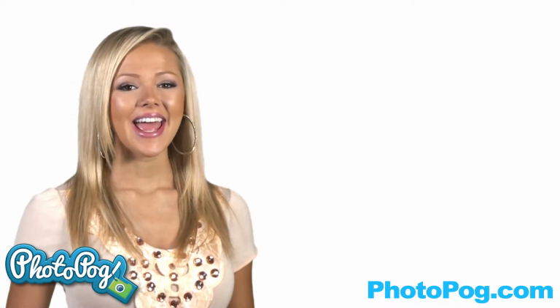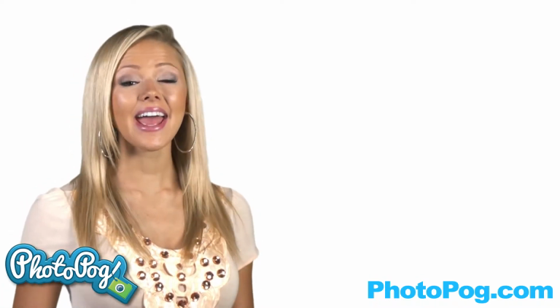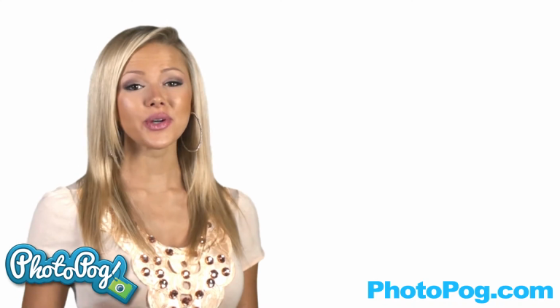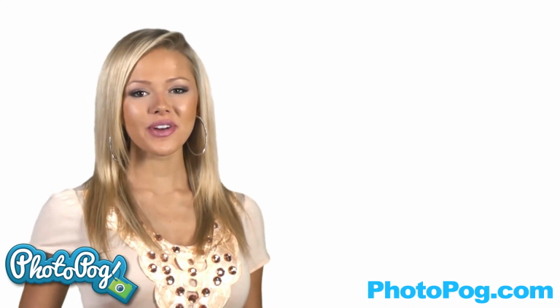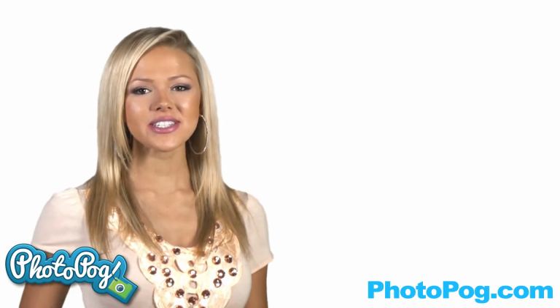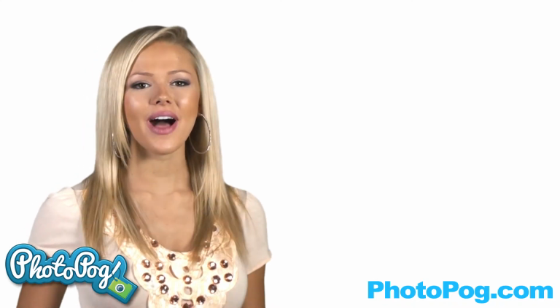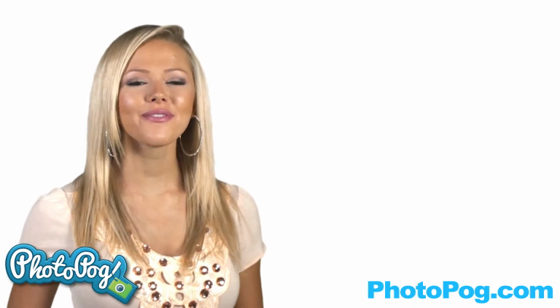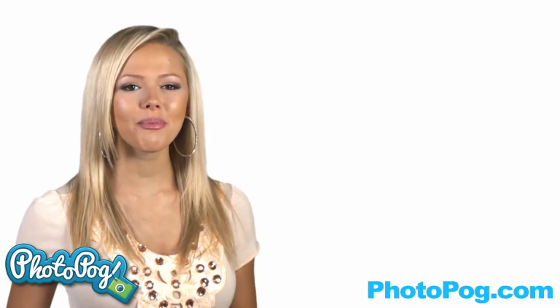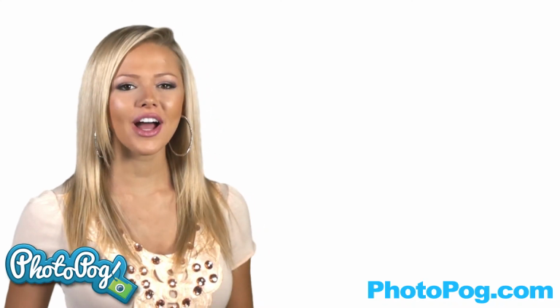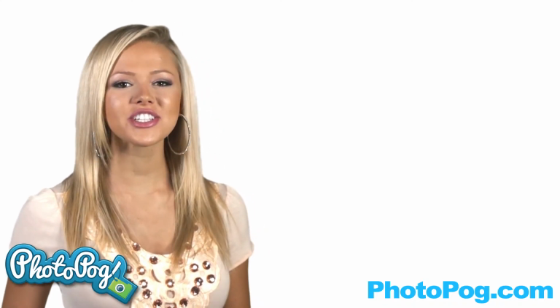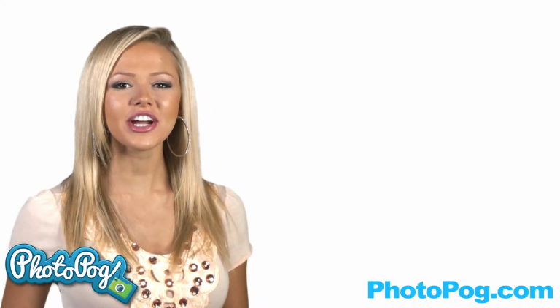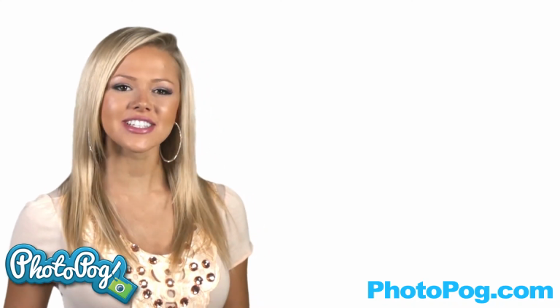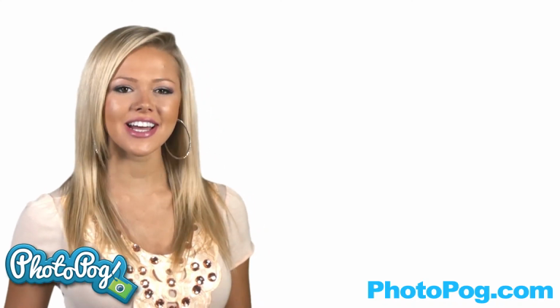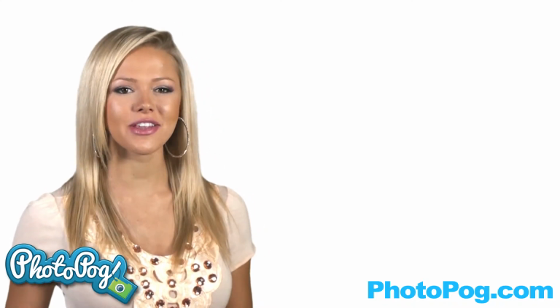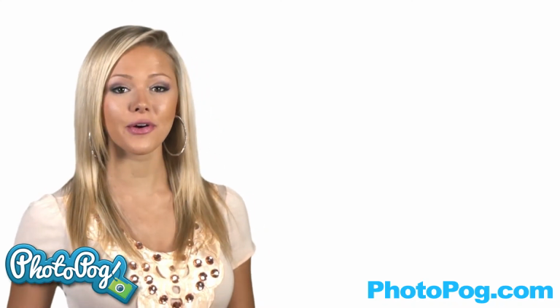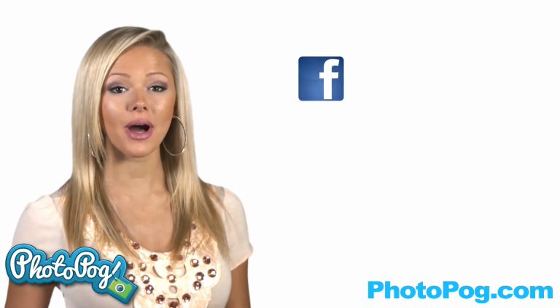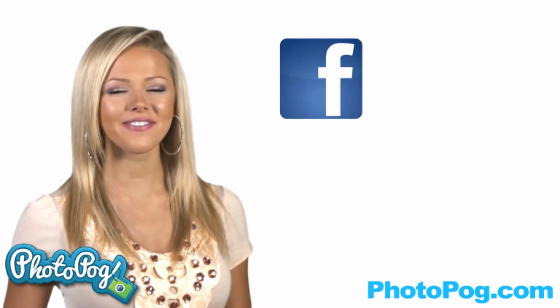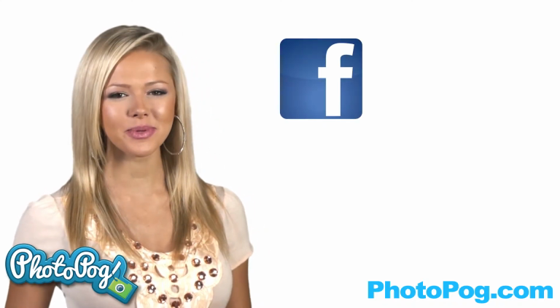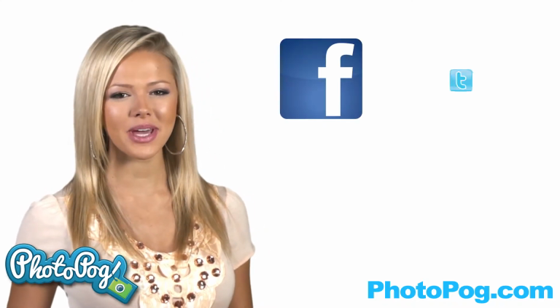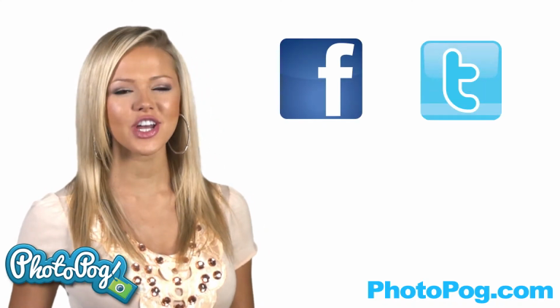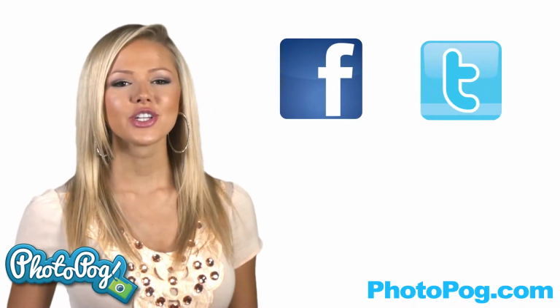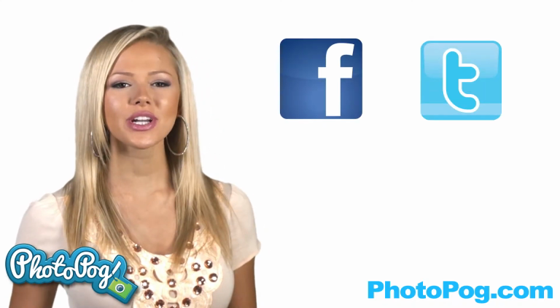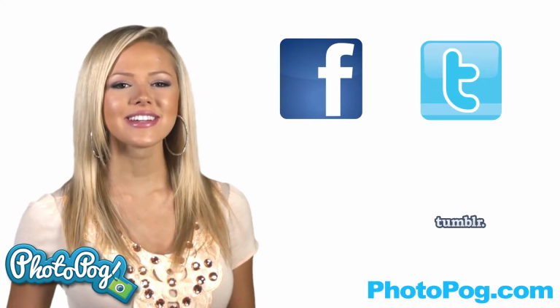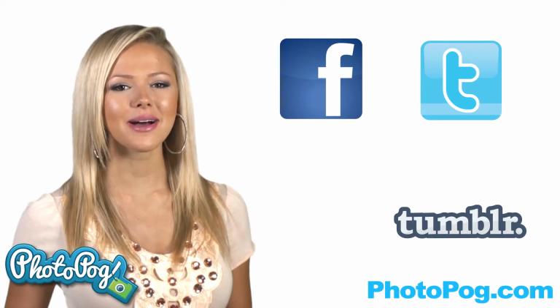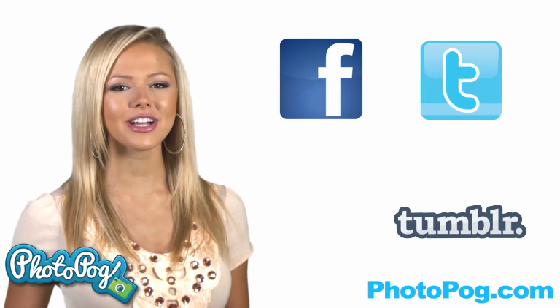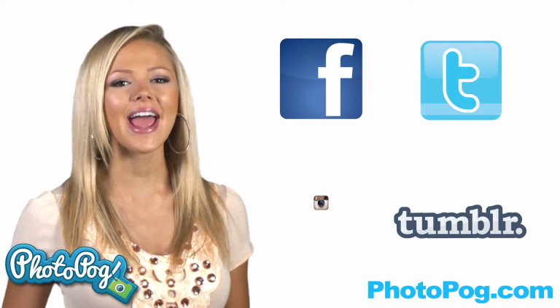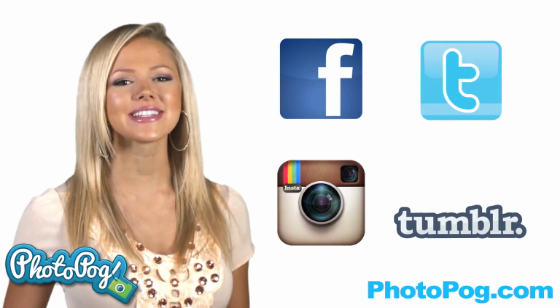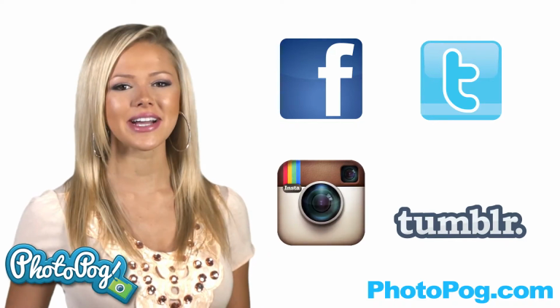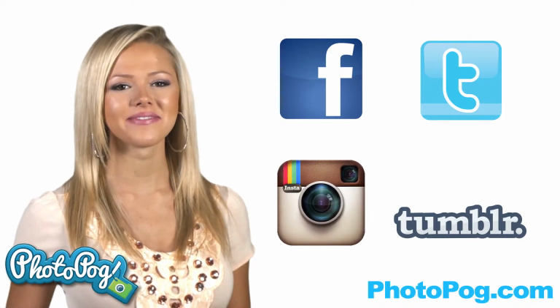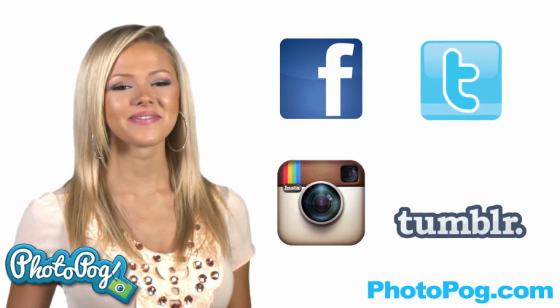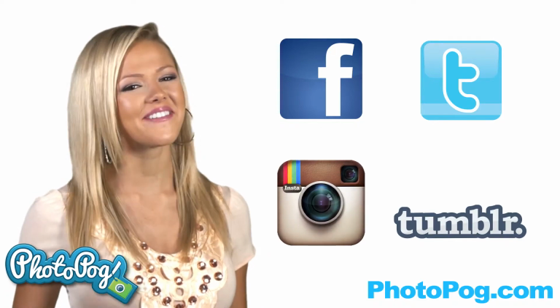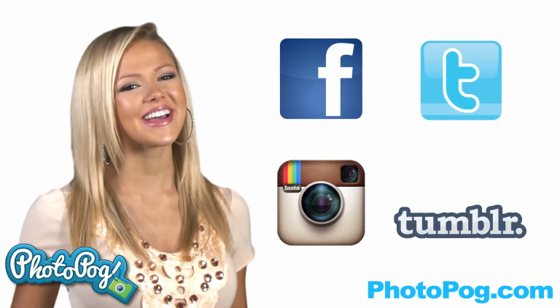Don't forget to follow Photopog and share your designs on the Photopog Facebook page, Twitter, Tumblr, and Instagram. Have fun!